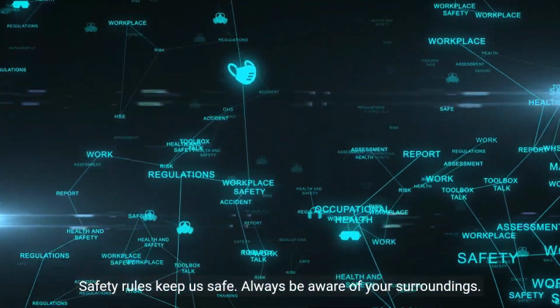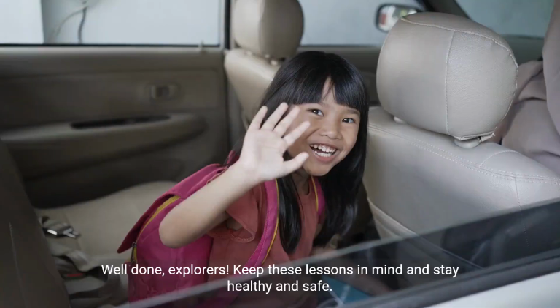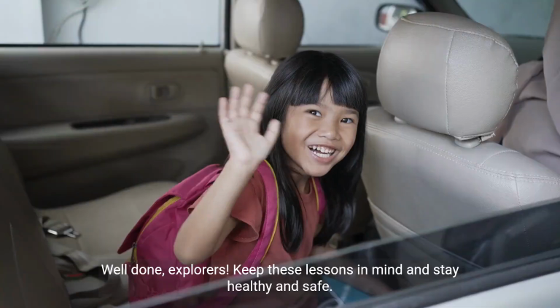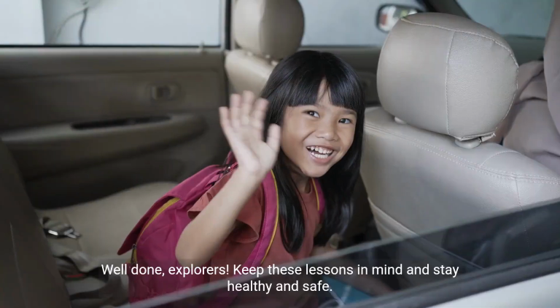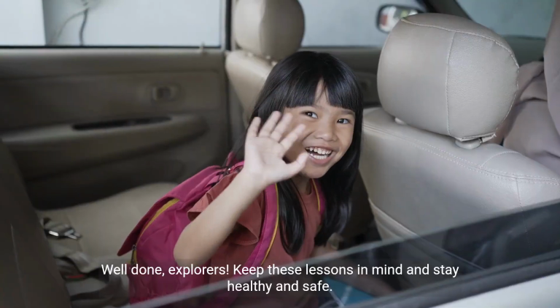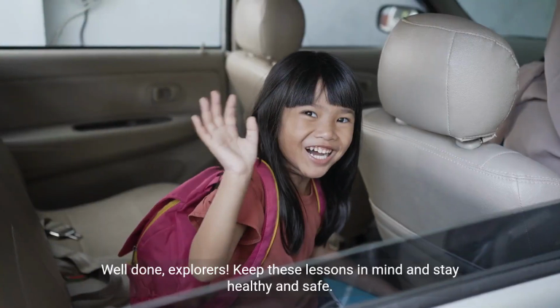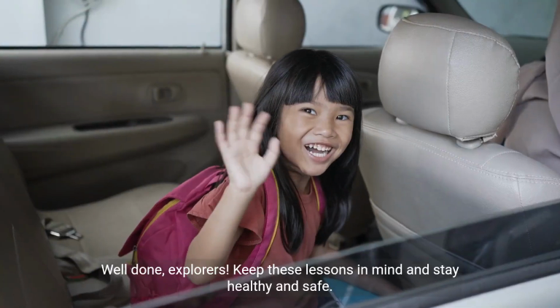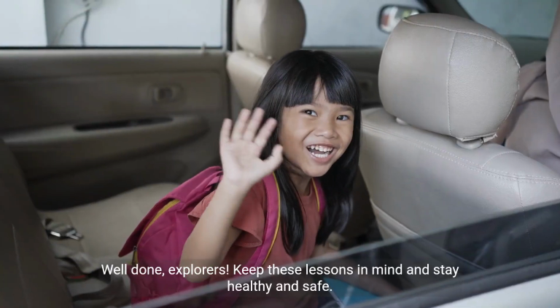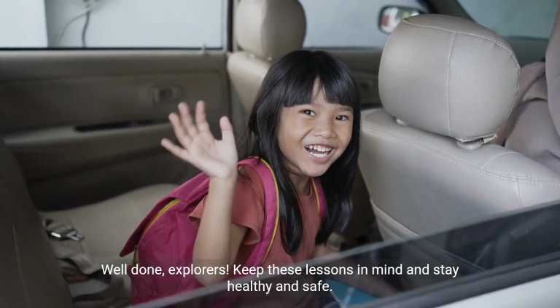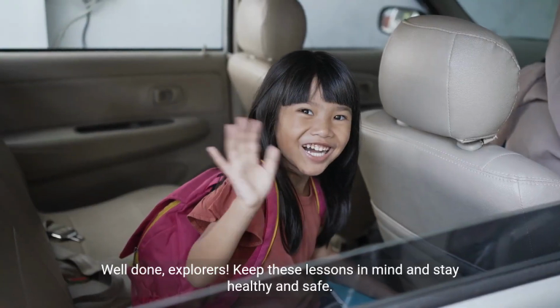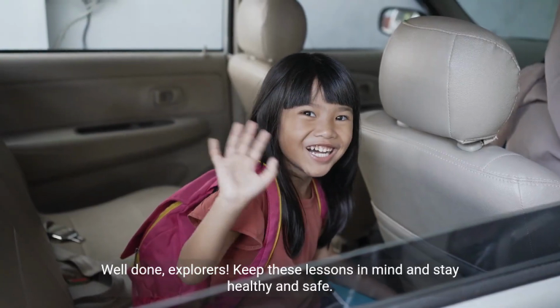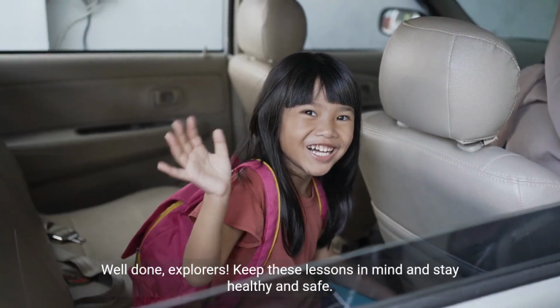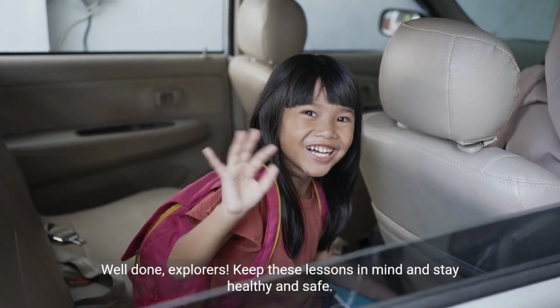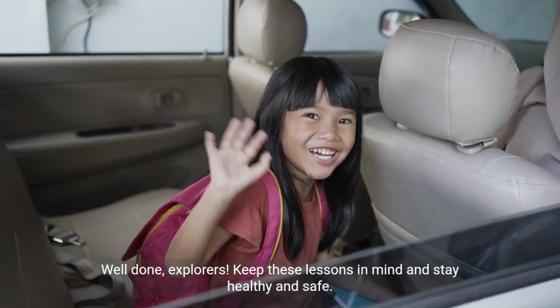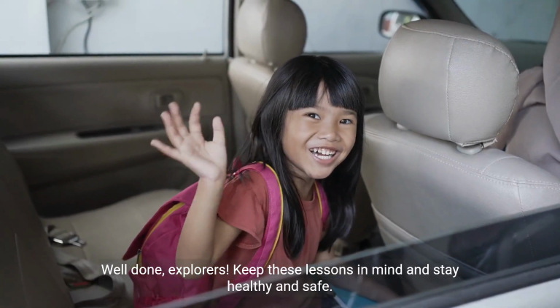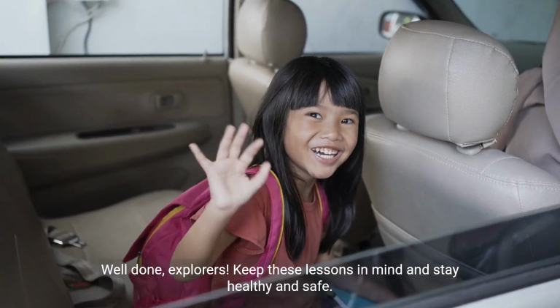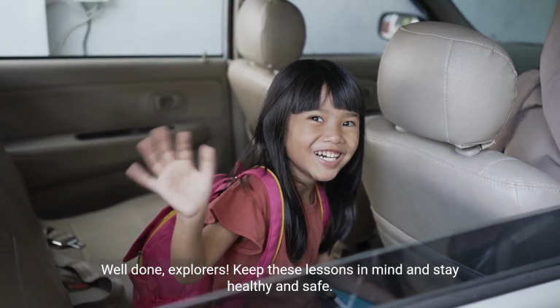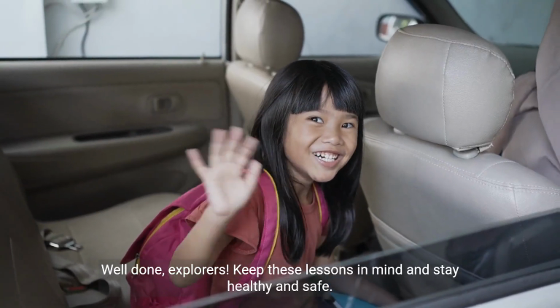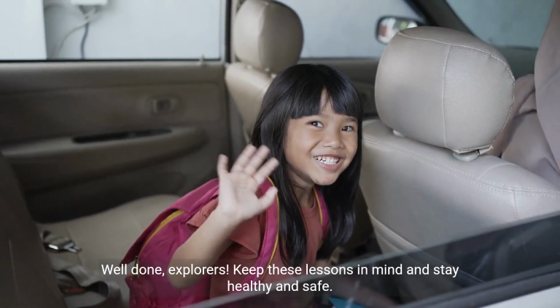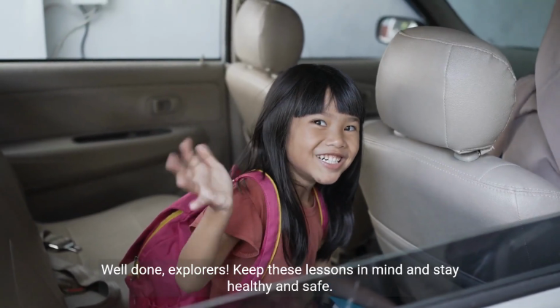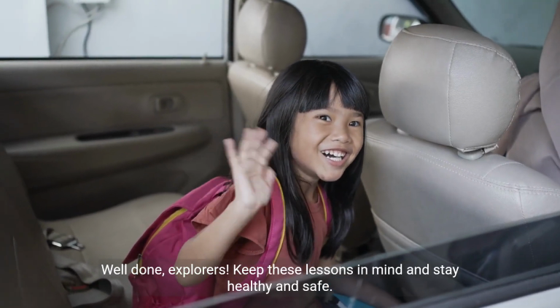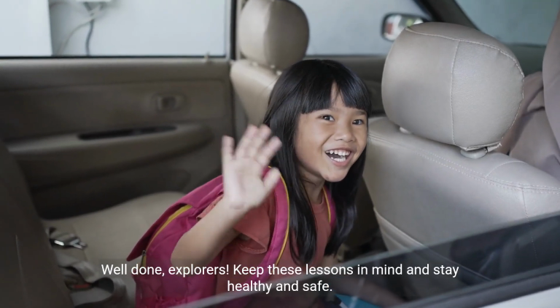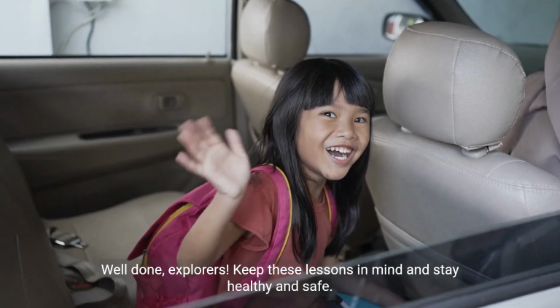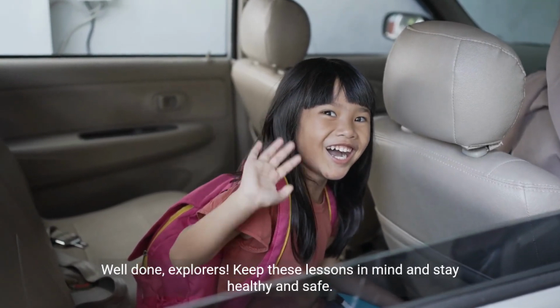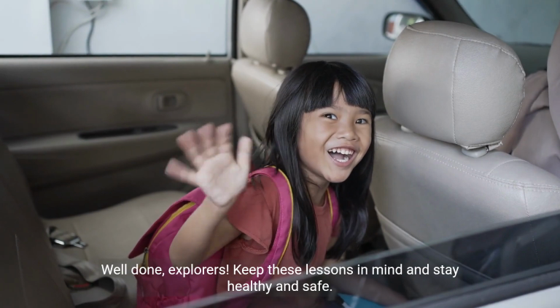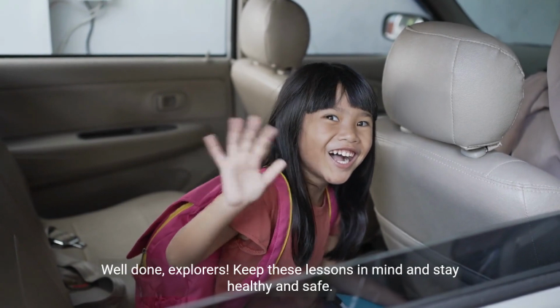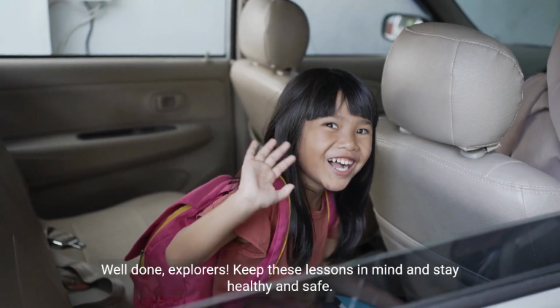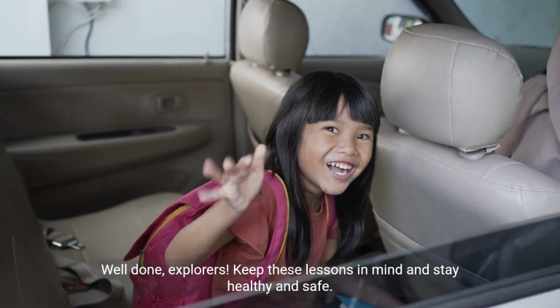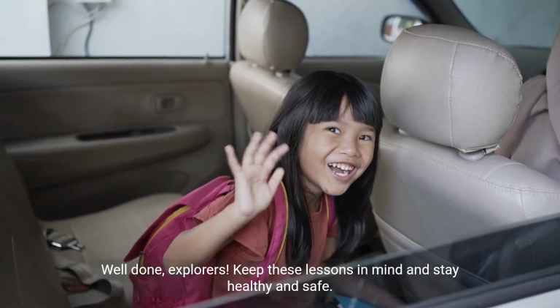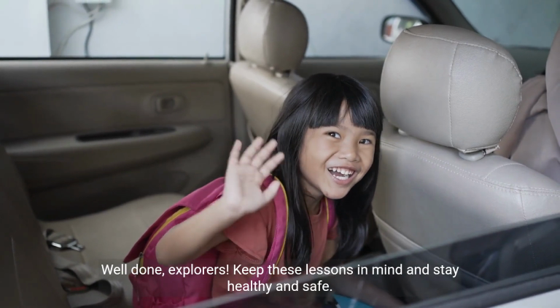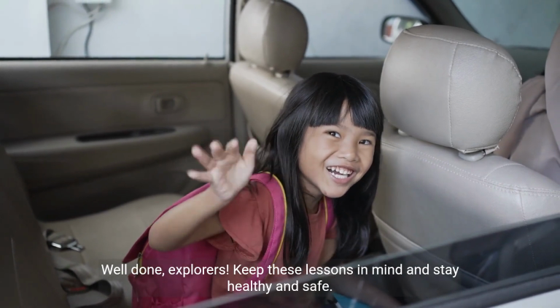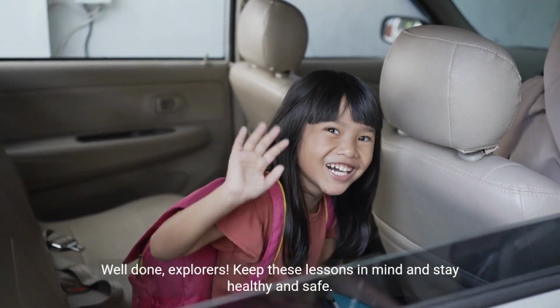Well done, explorers. Keep these lessons in mind and stay healthy and safe.